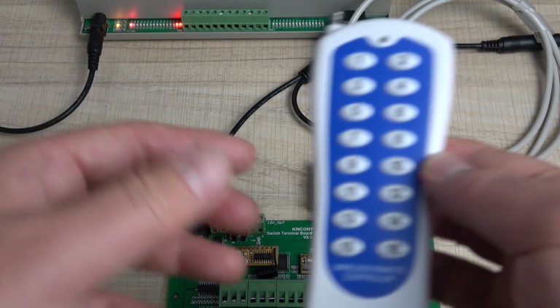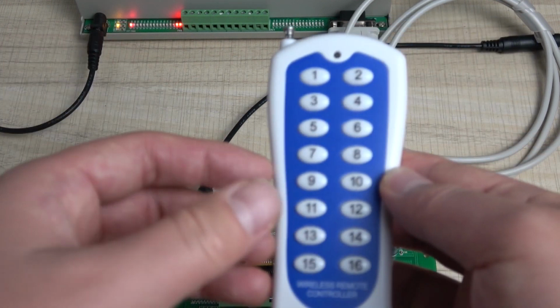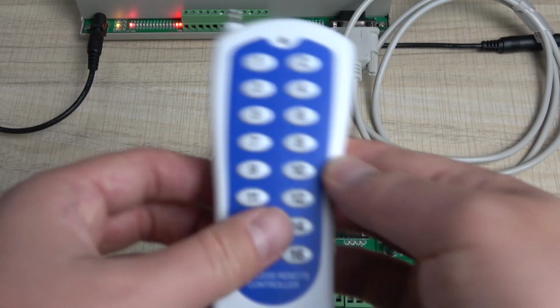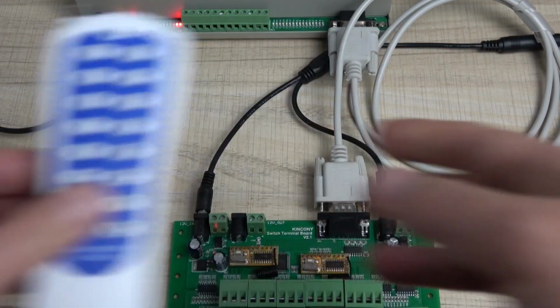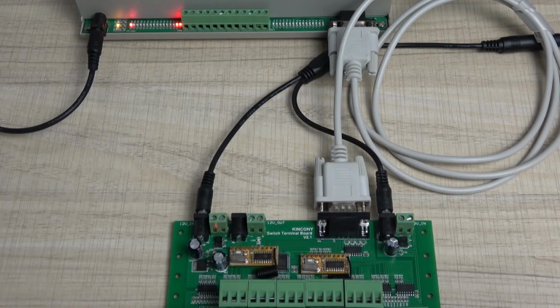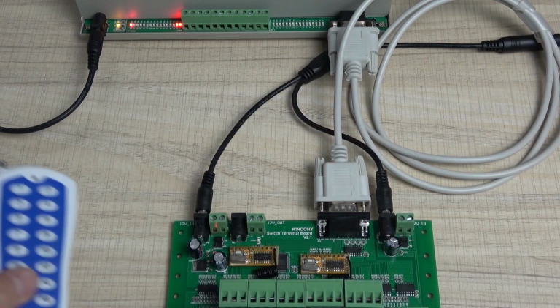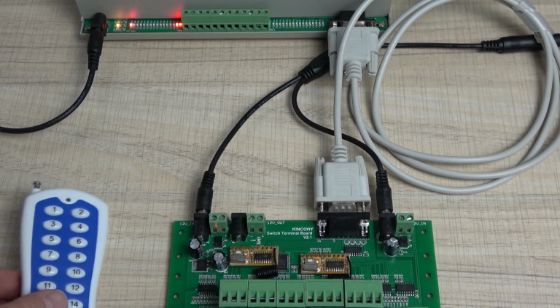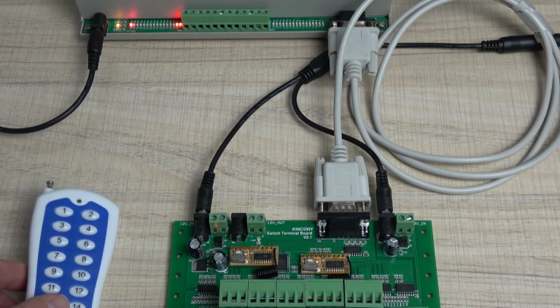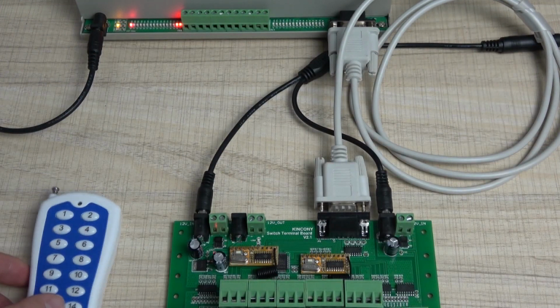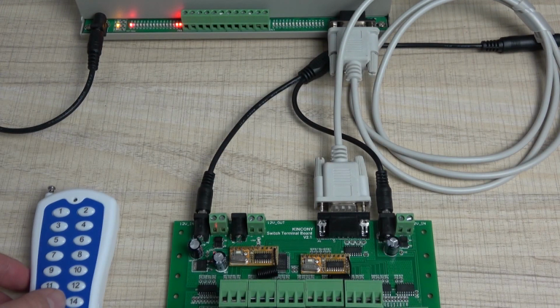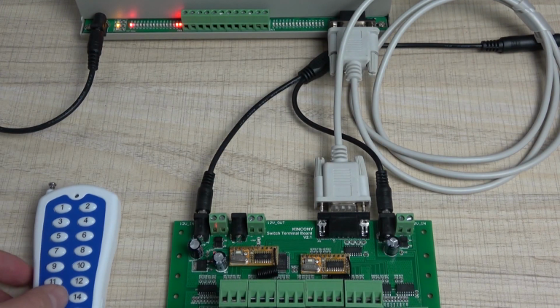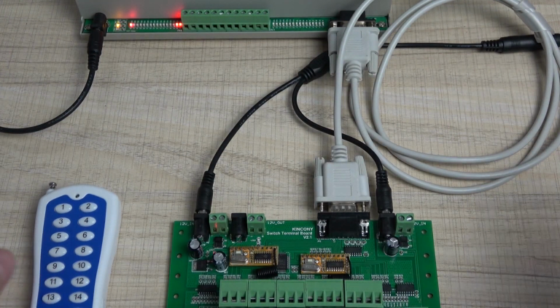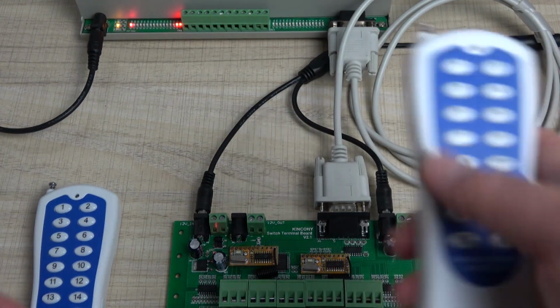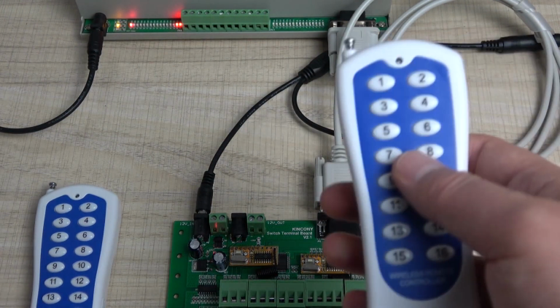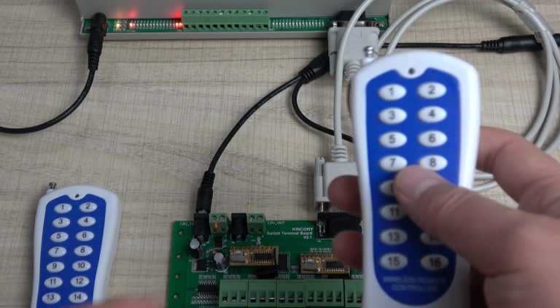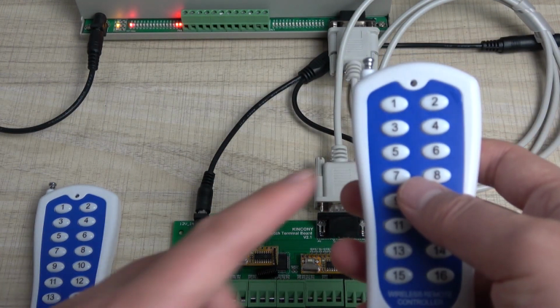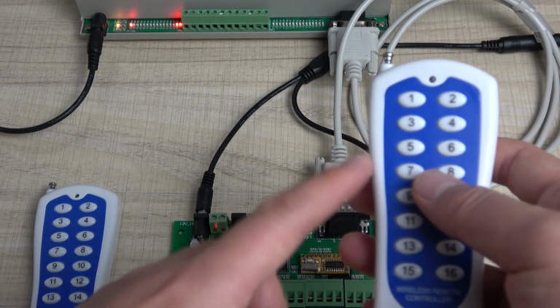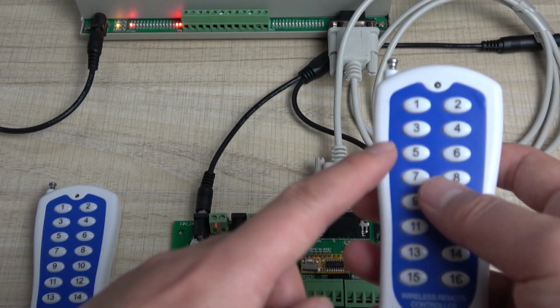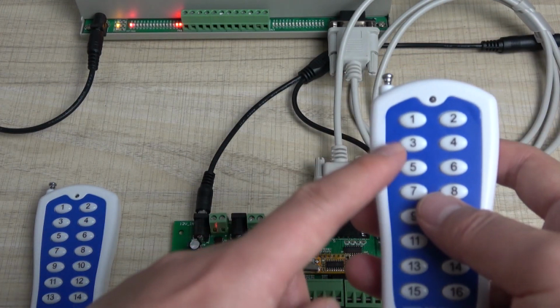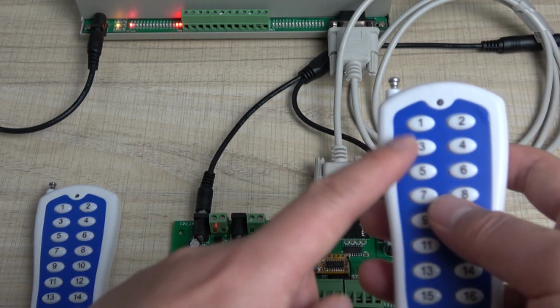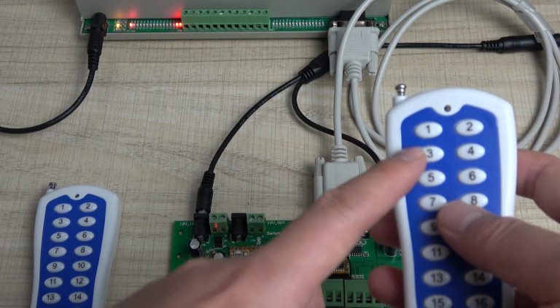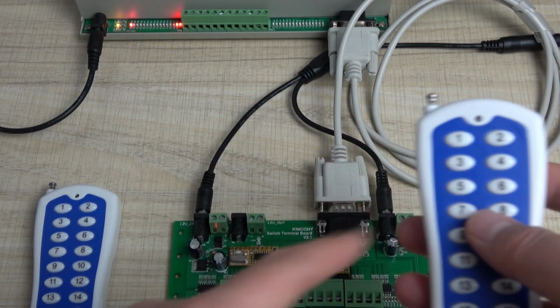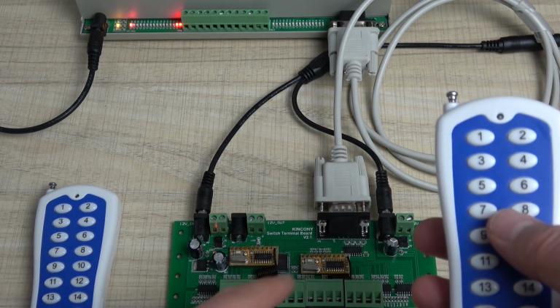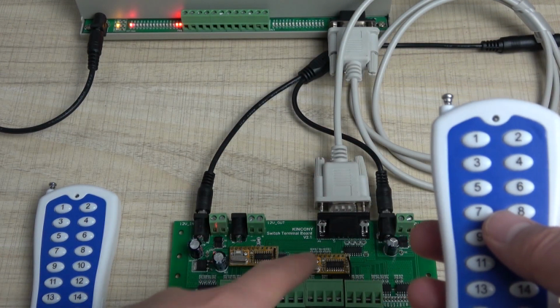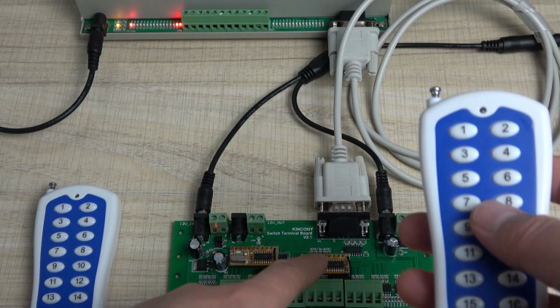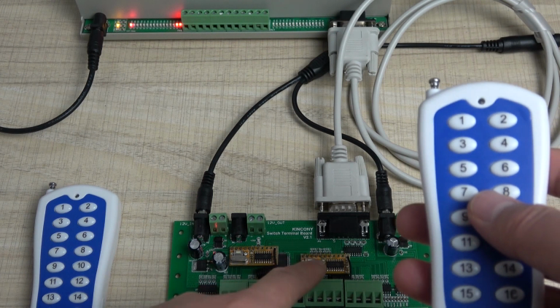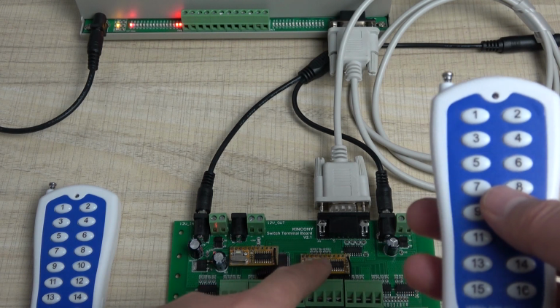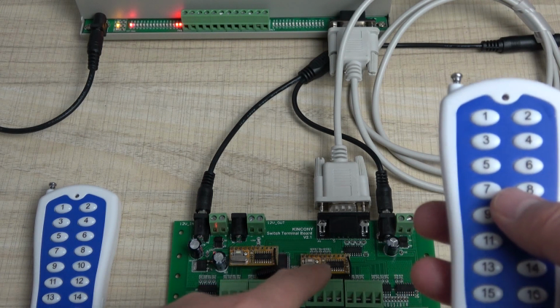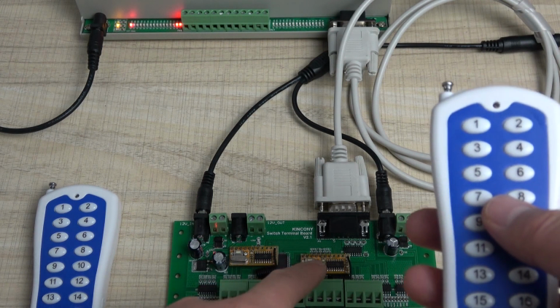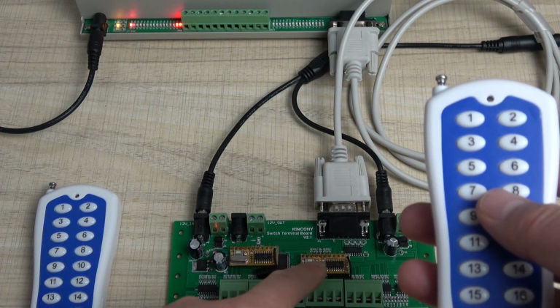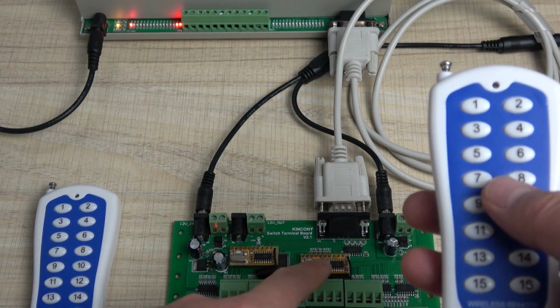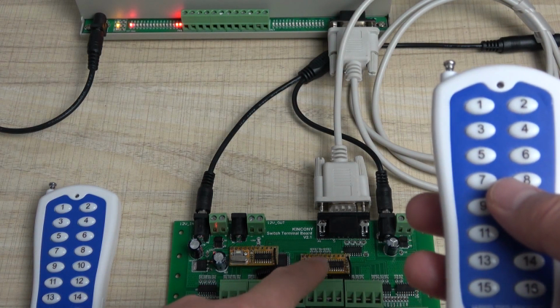And now we can use the same method with another wireless remote to learn it to this module.